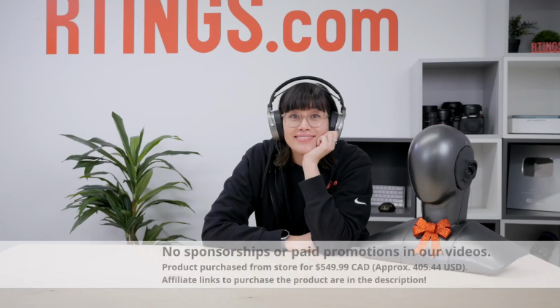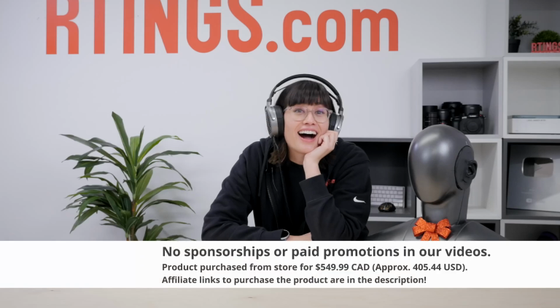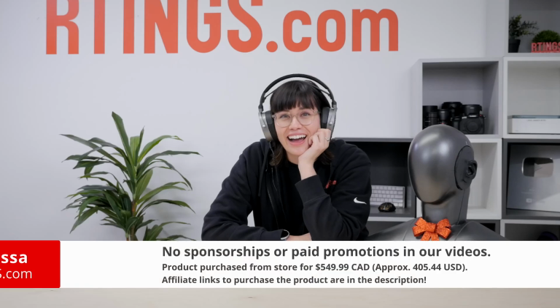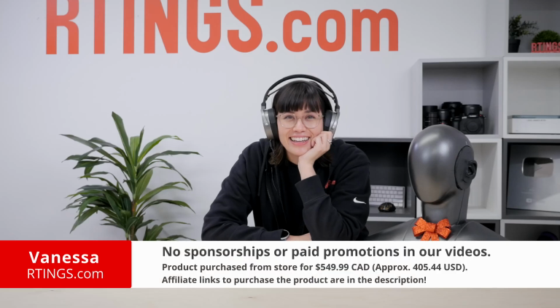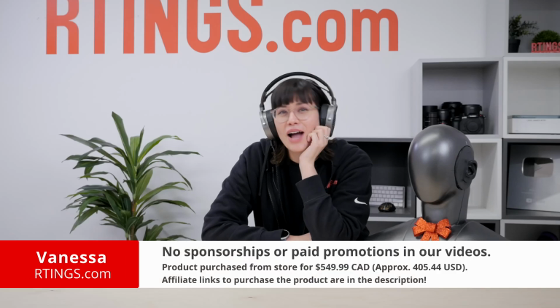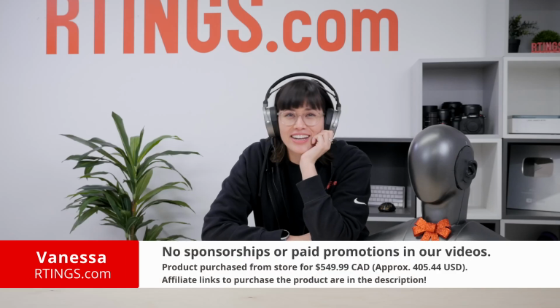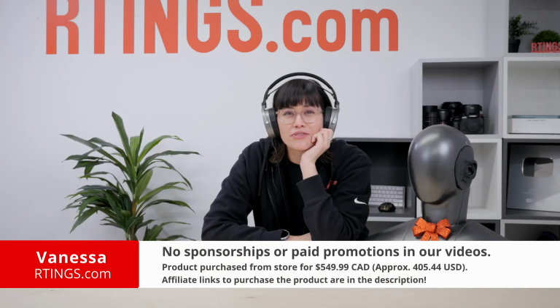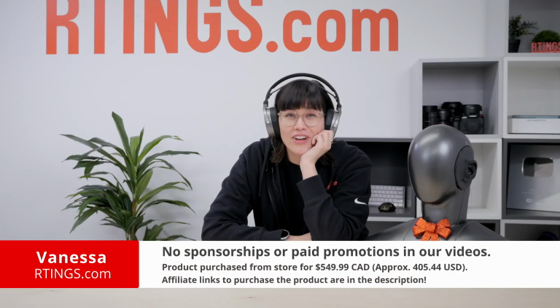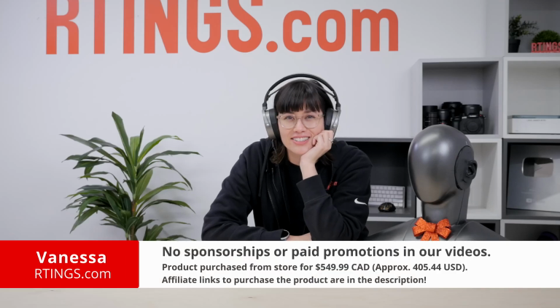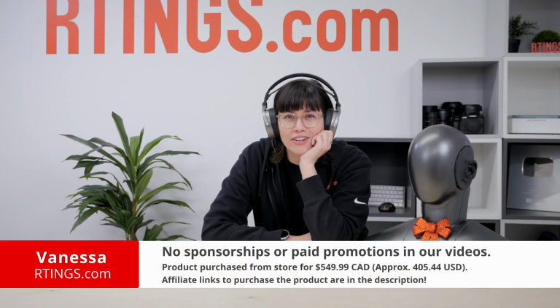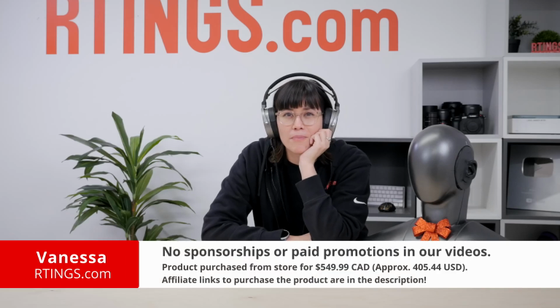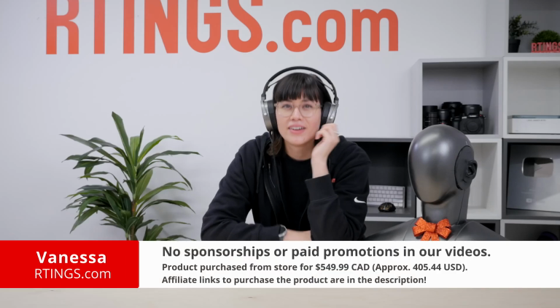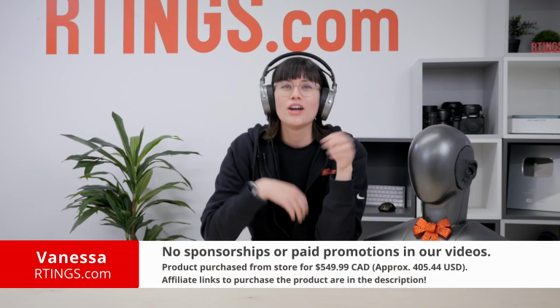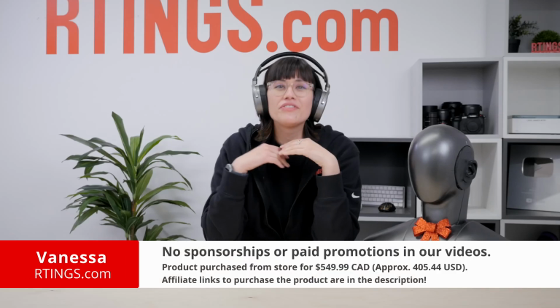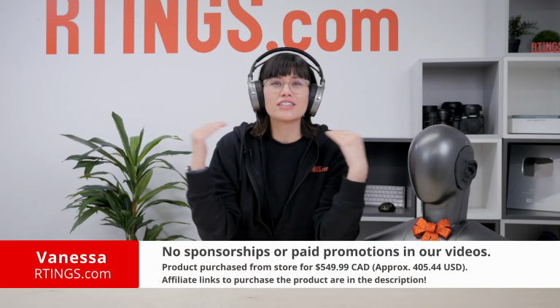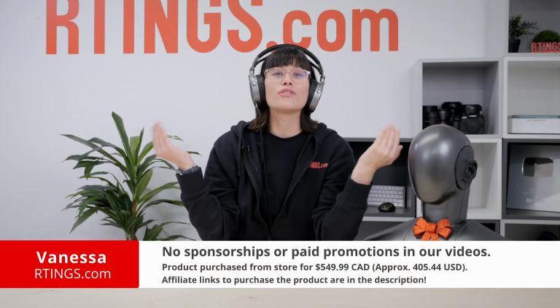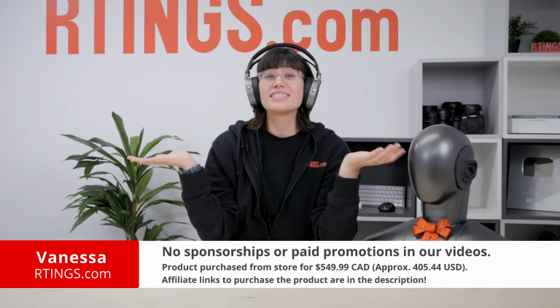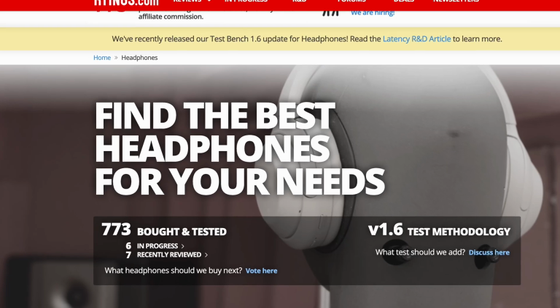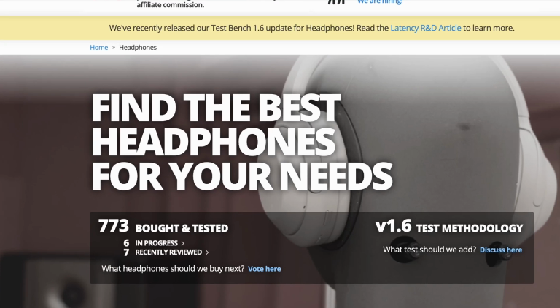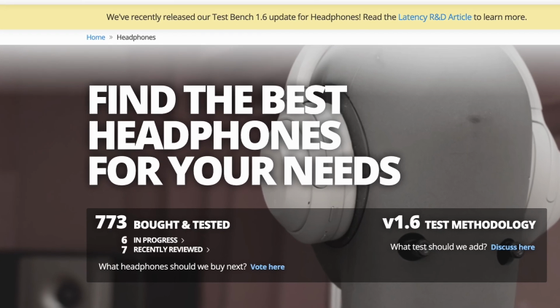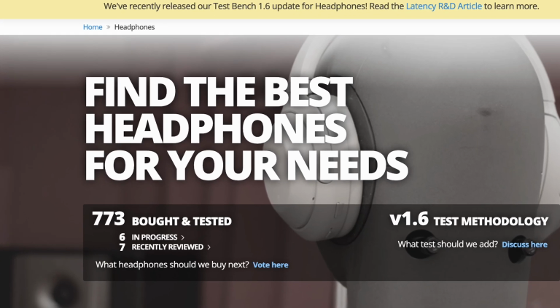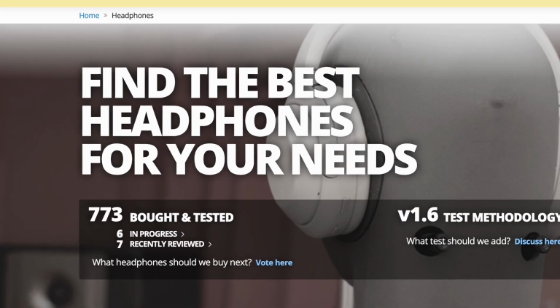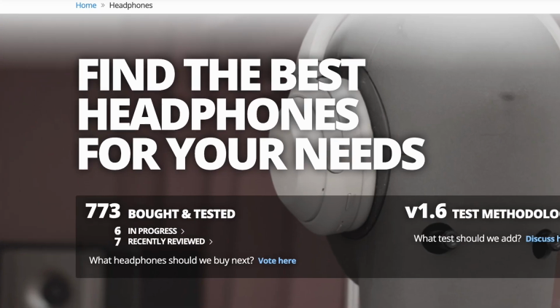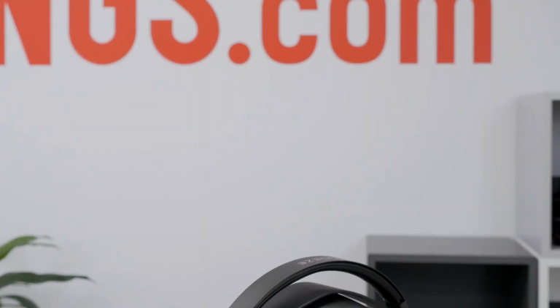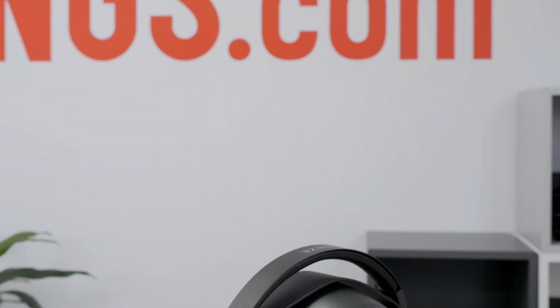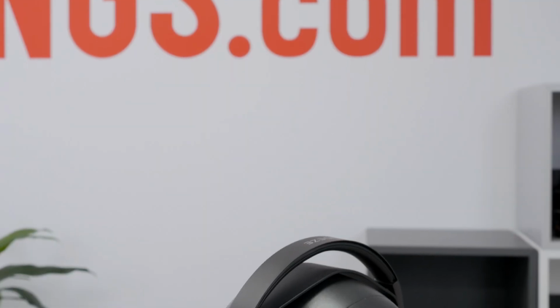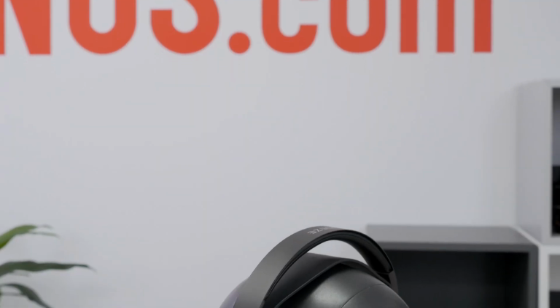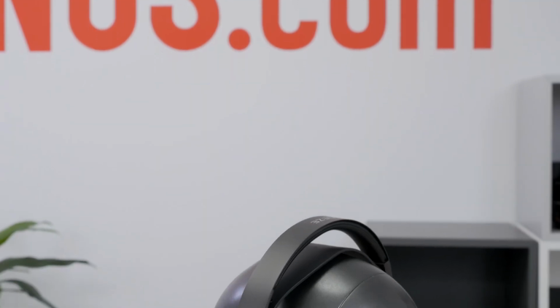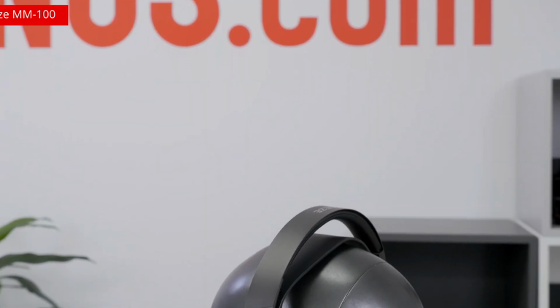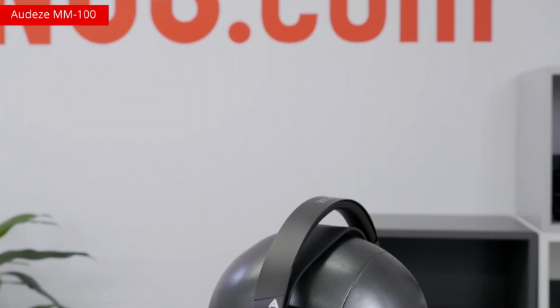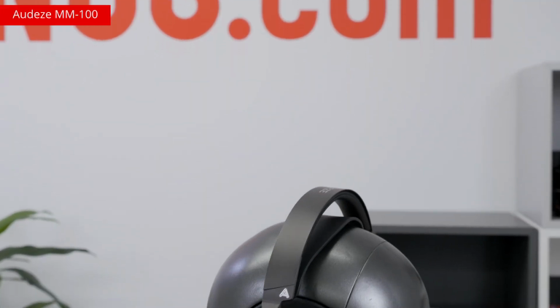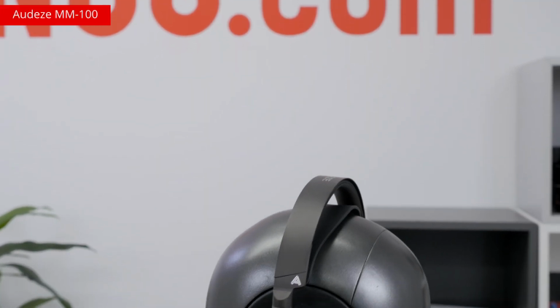Hi, I'm Vanessa from Ratings.com. We've tested more than 700 pairs of headphones, including options like the Odyssey MM100.